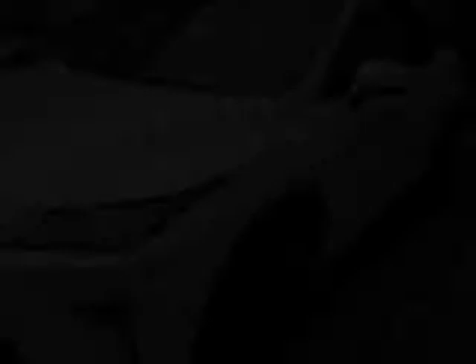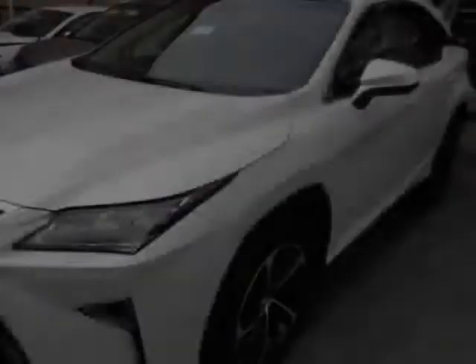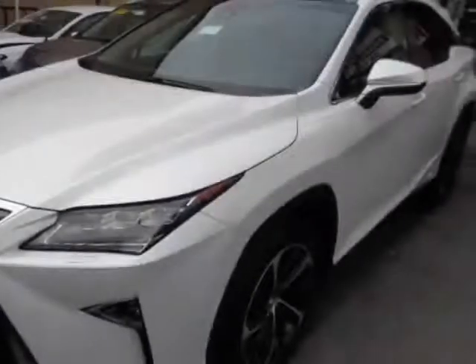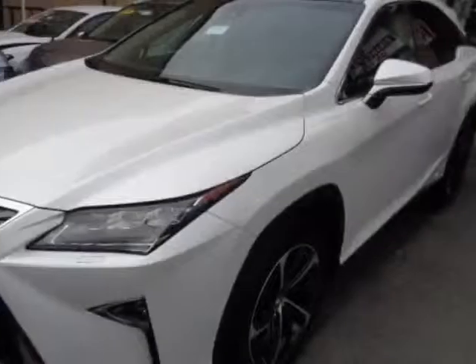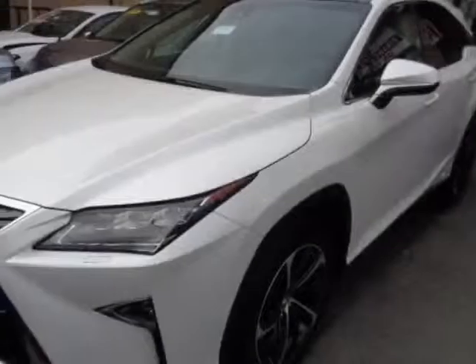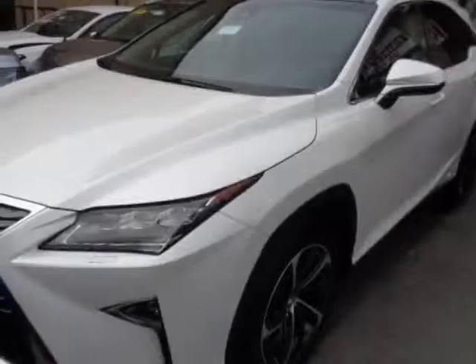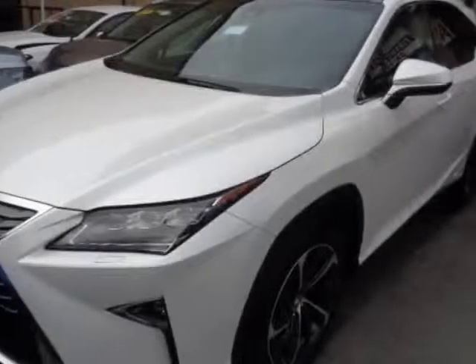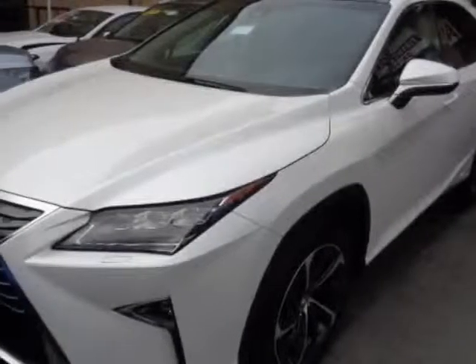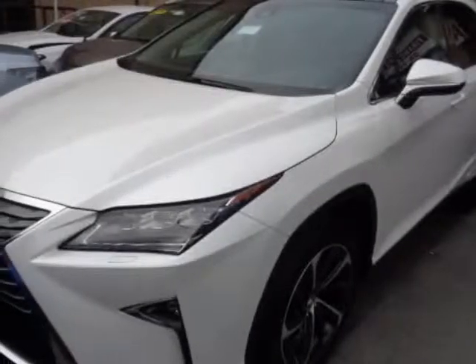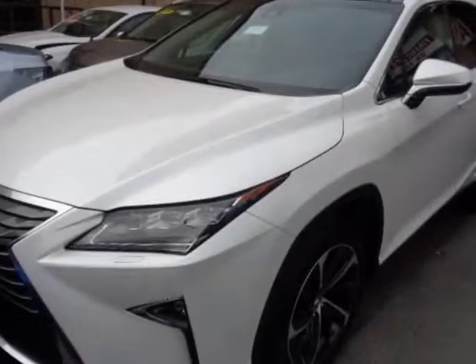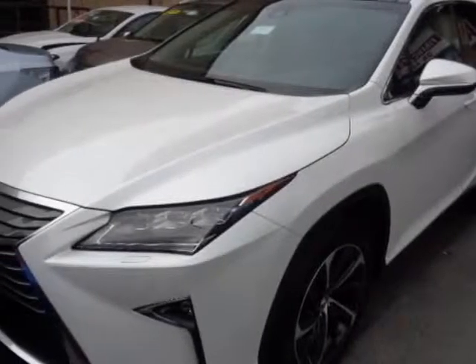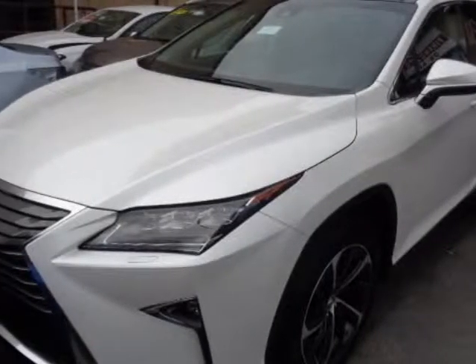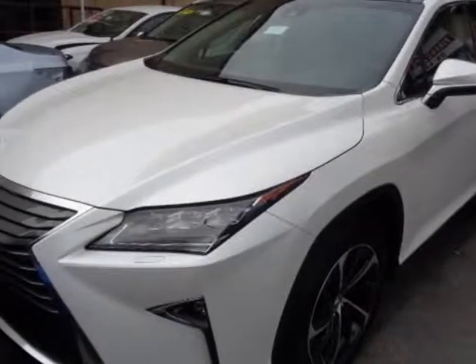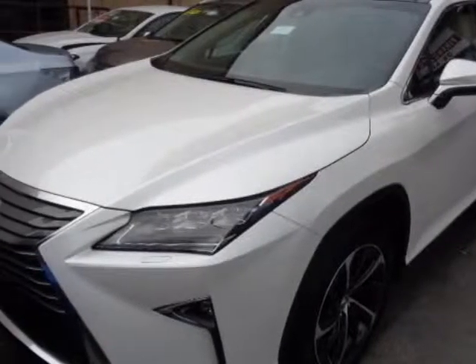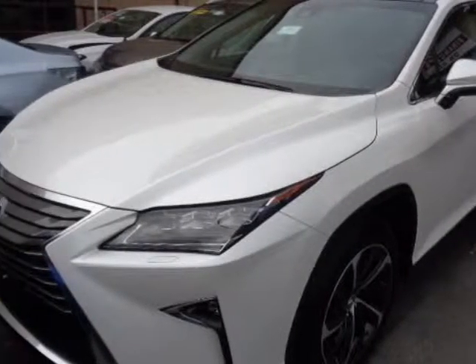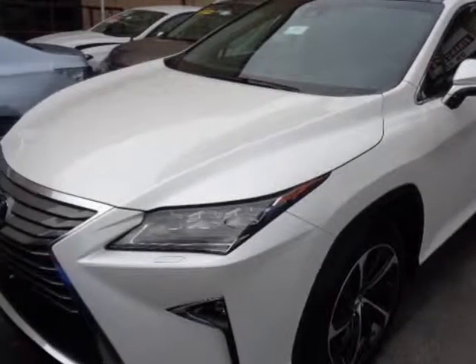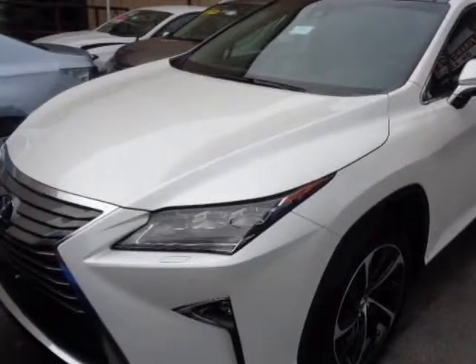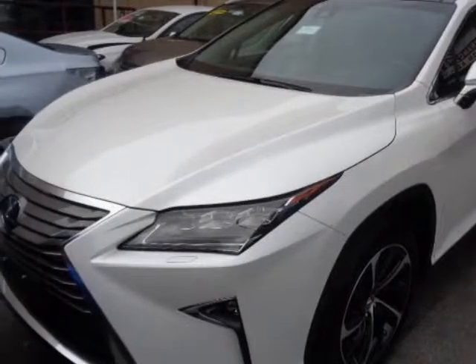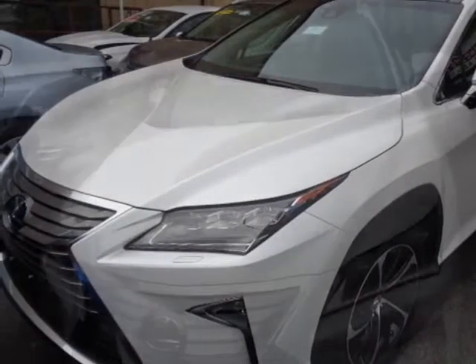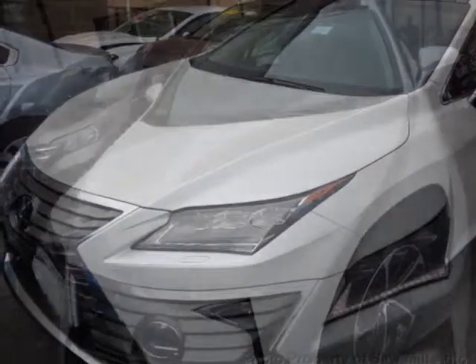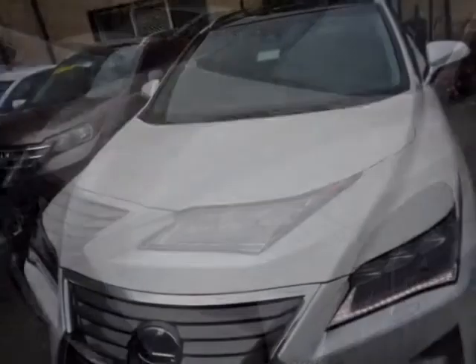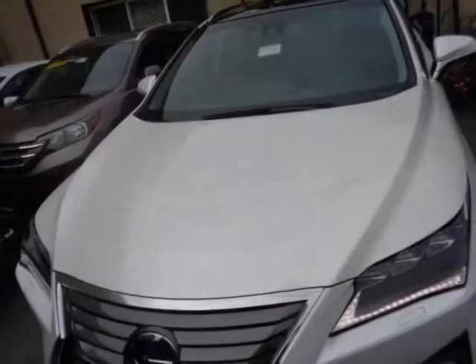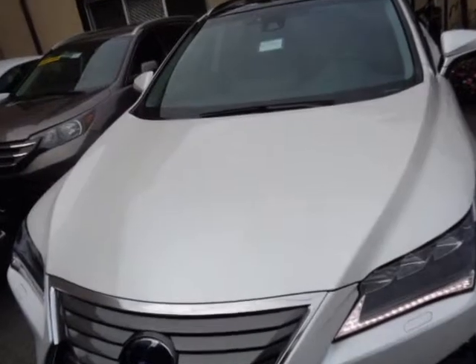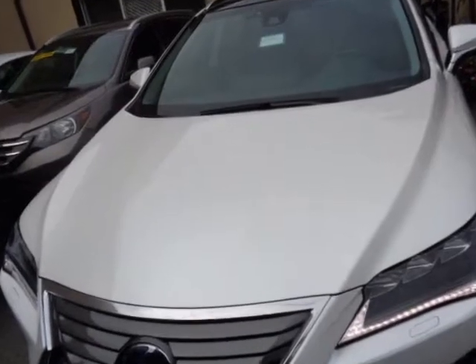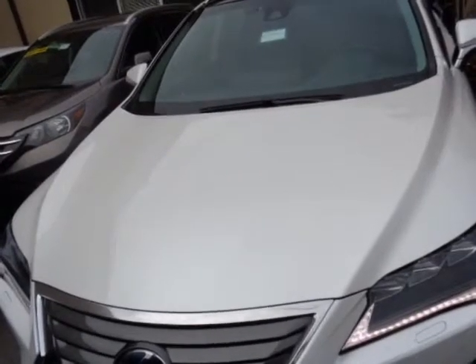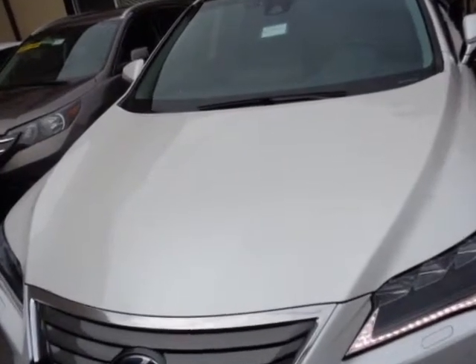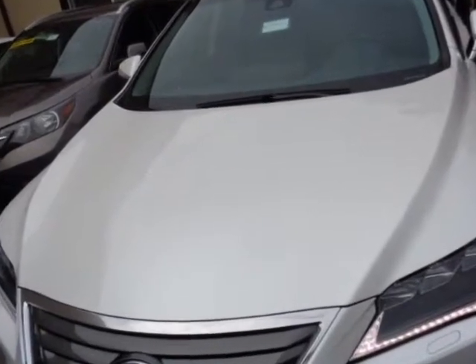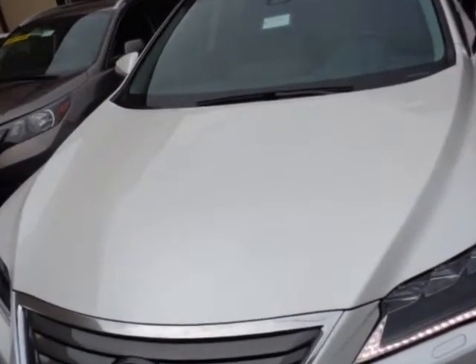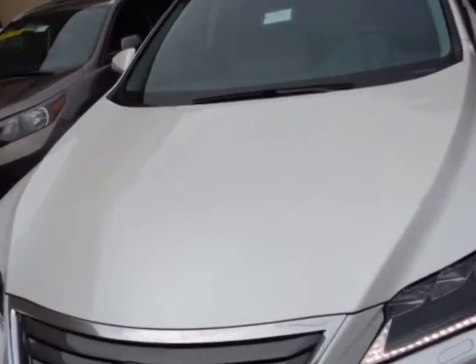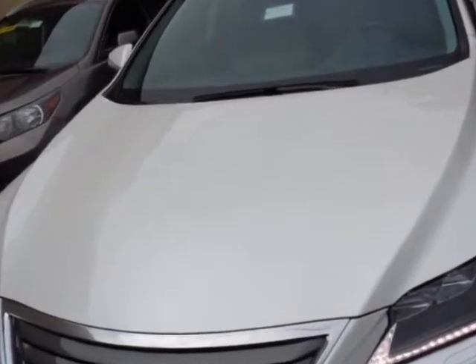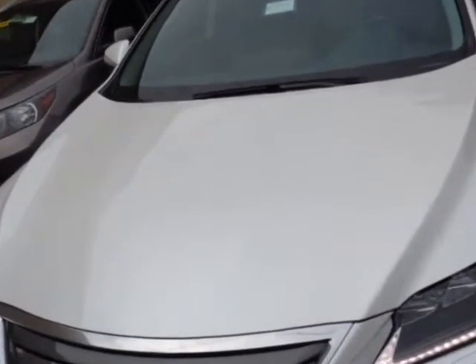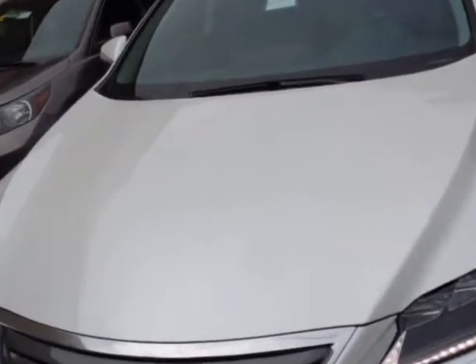Come take a look at this 2017 Lexus RX. For your protection, a warranty is available for this vehicle.